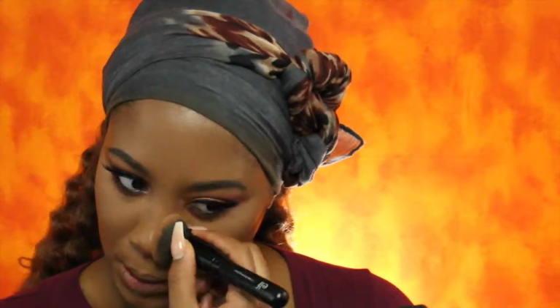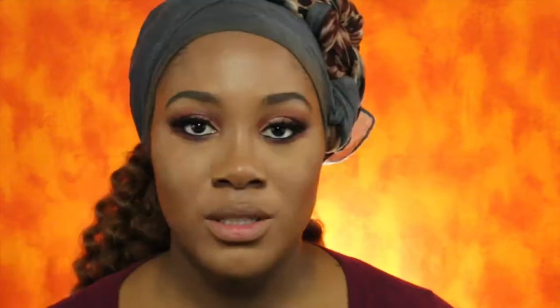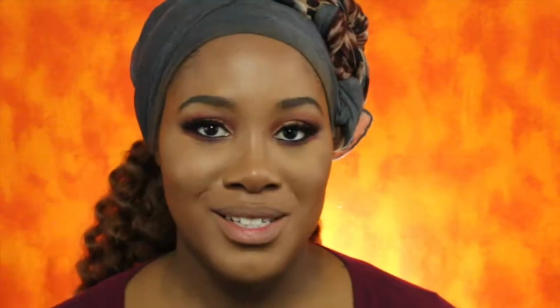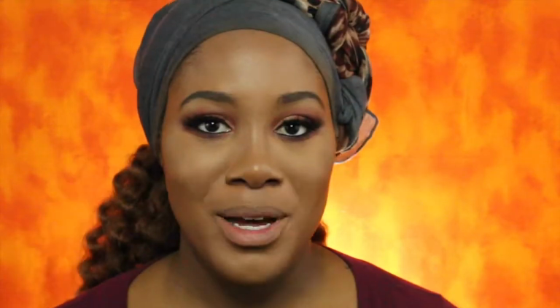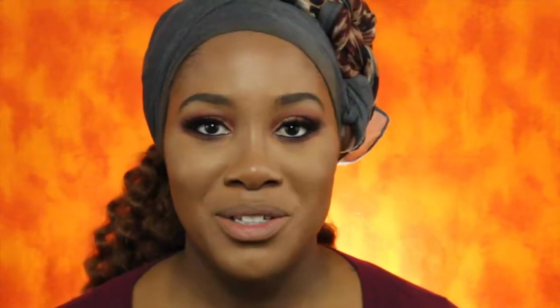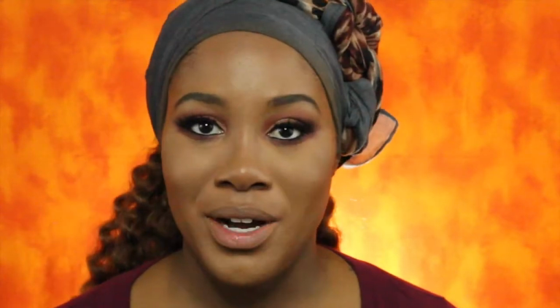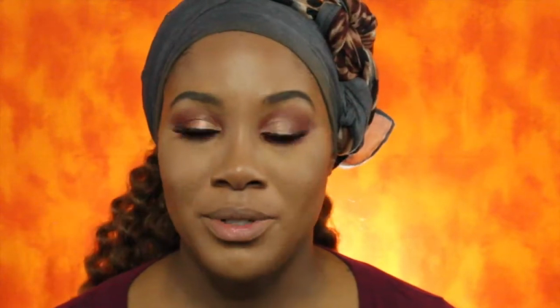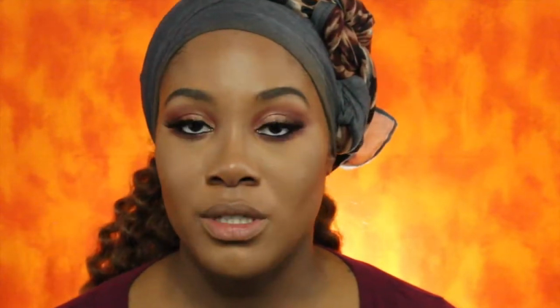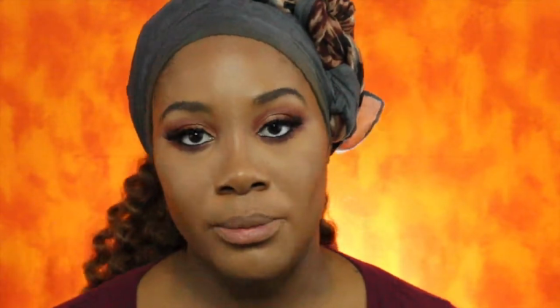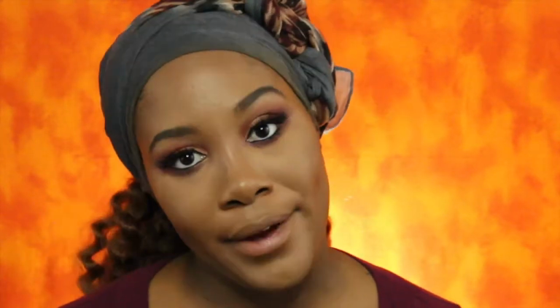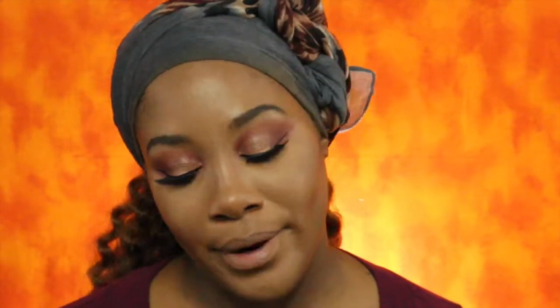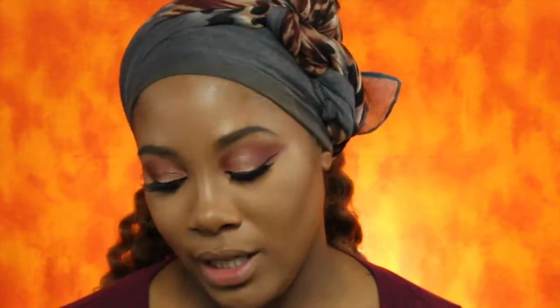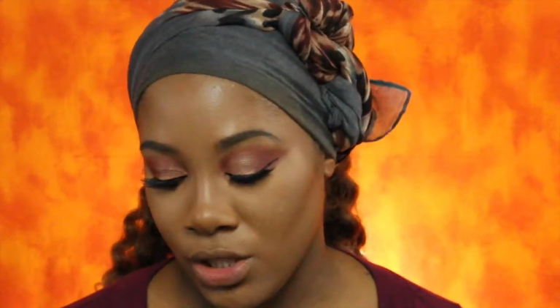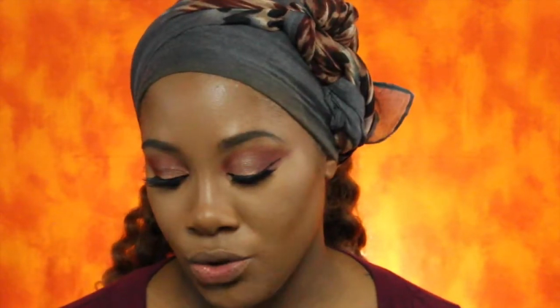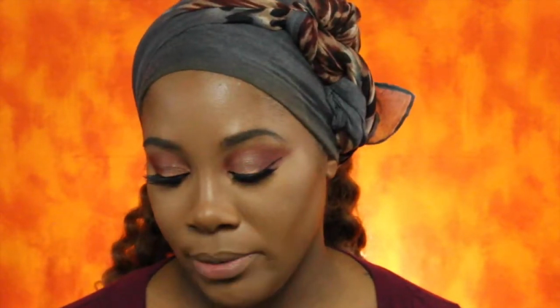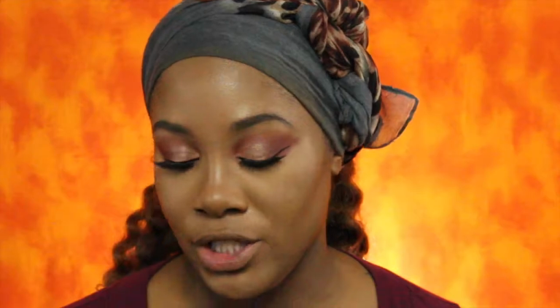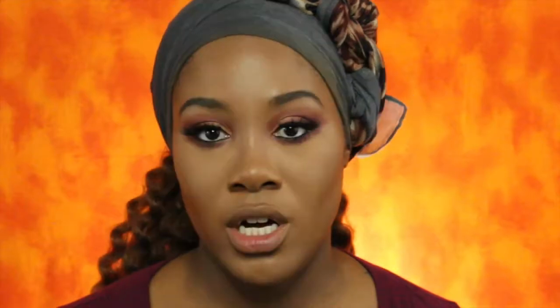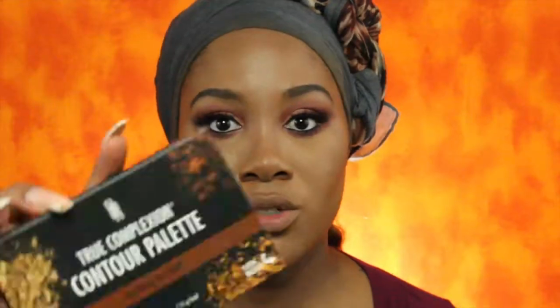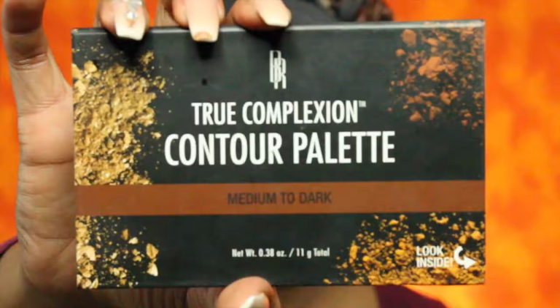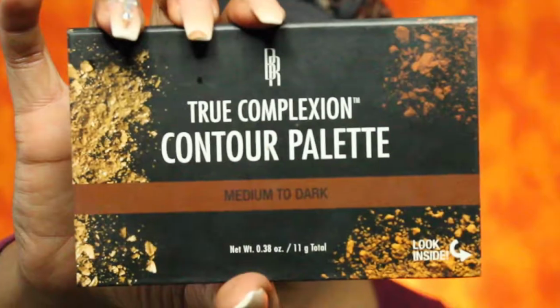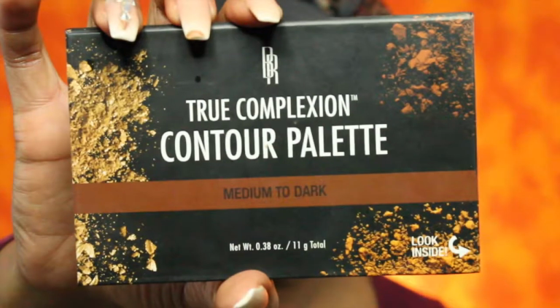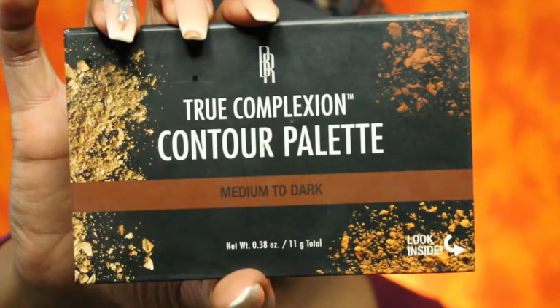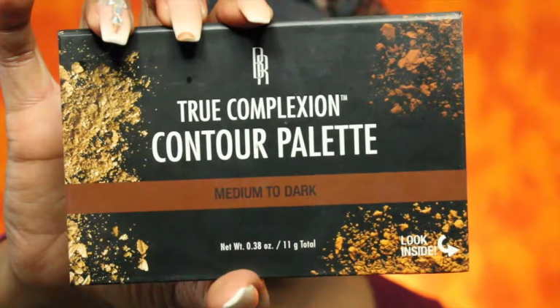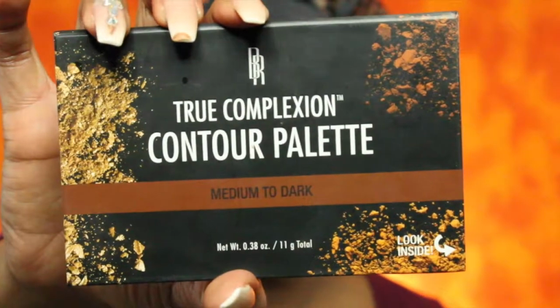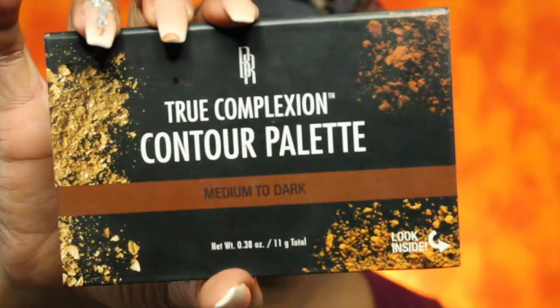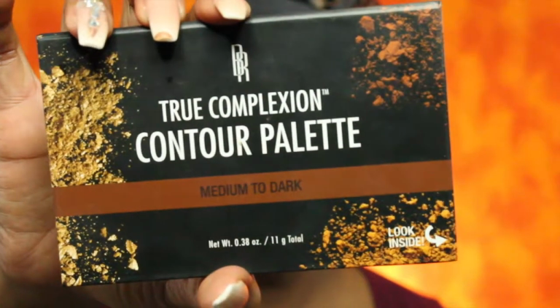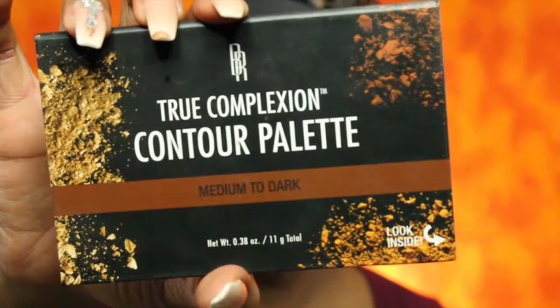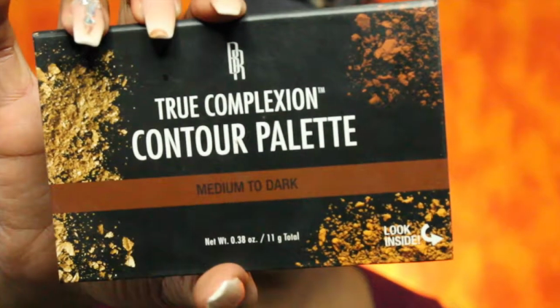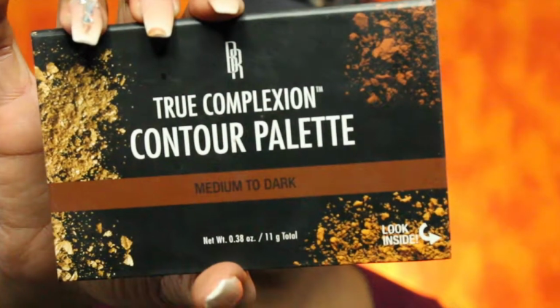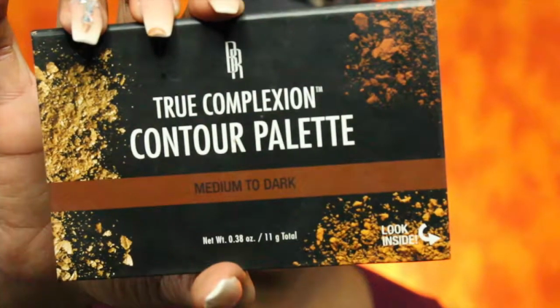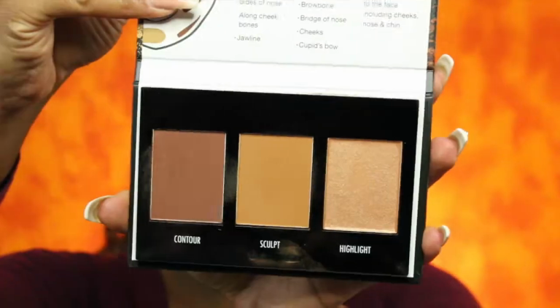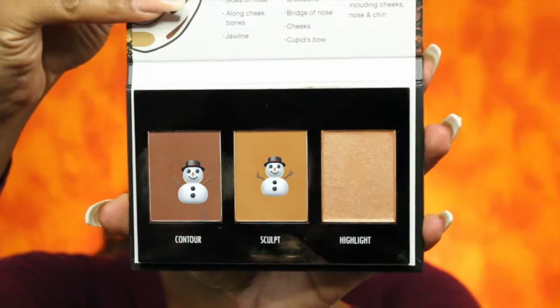To set my contour I will be using the Black Radiant True Complexion contour palette in Medium to Dark.